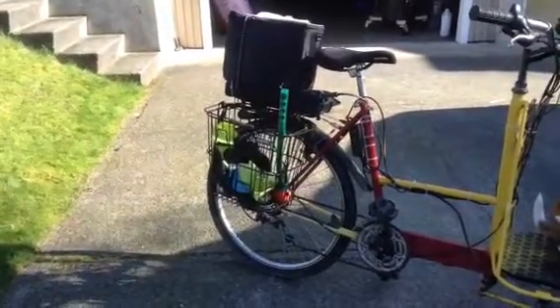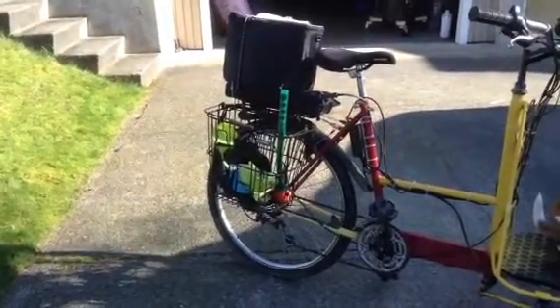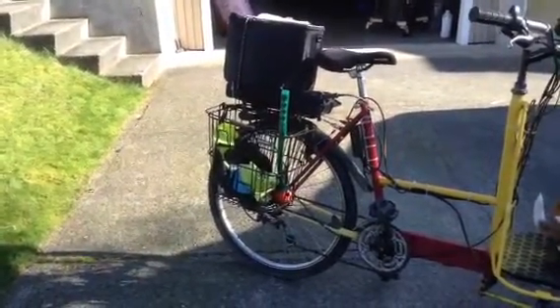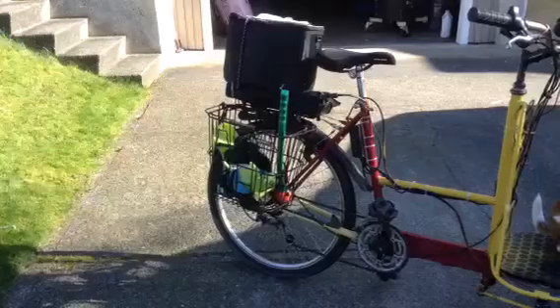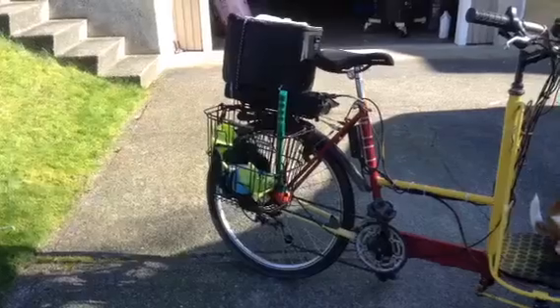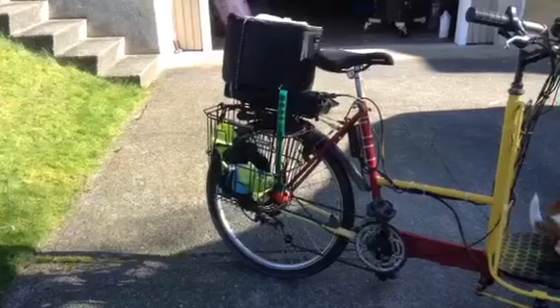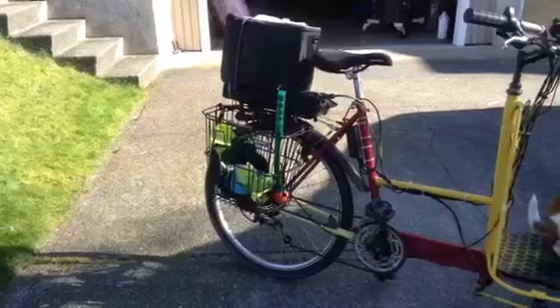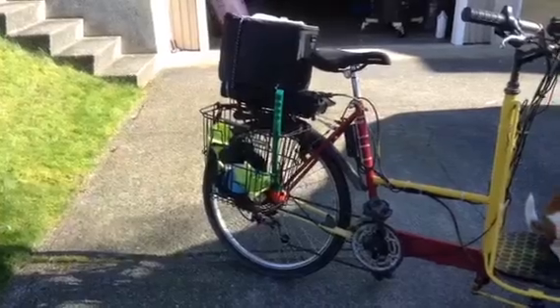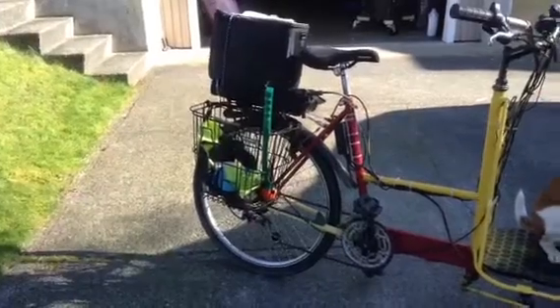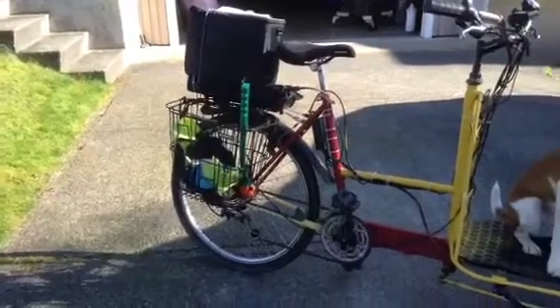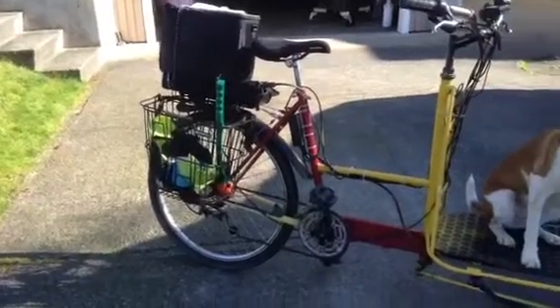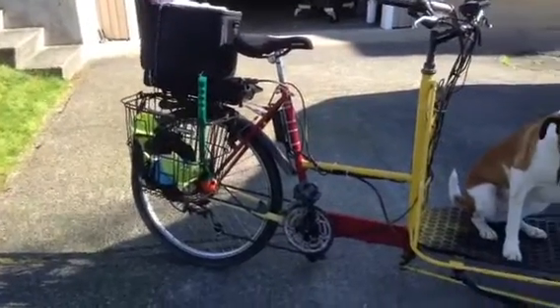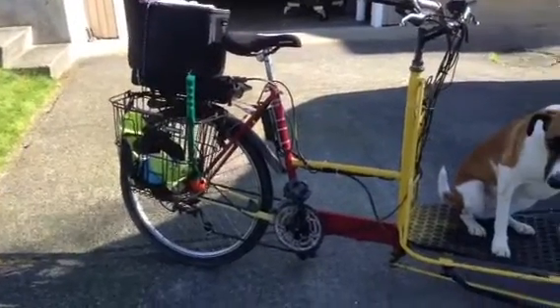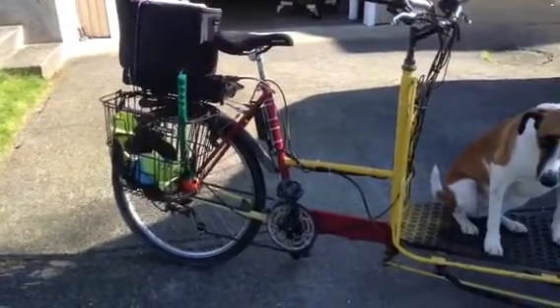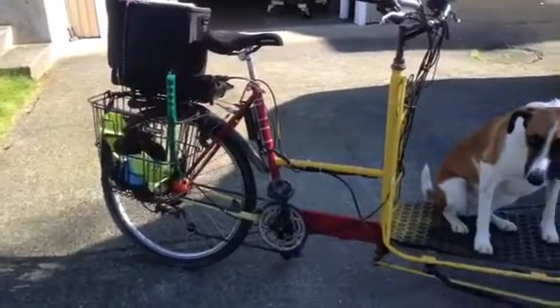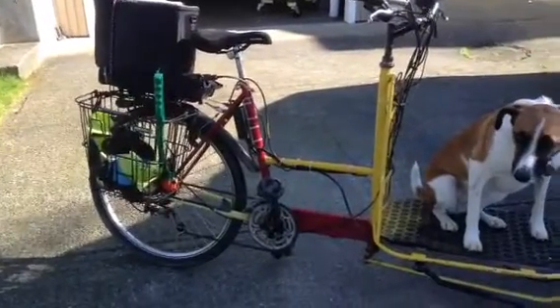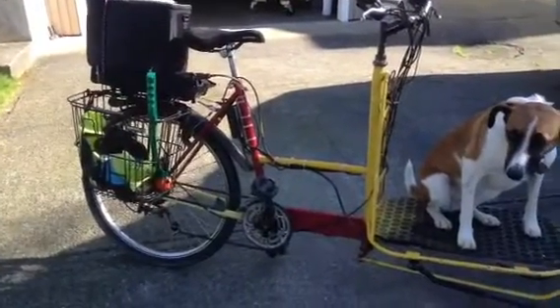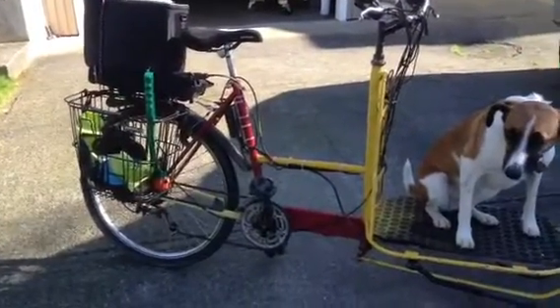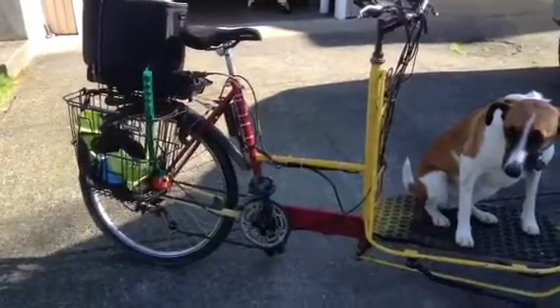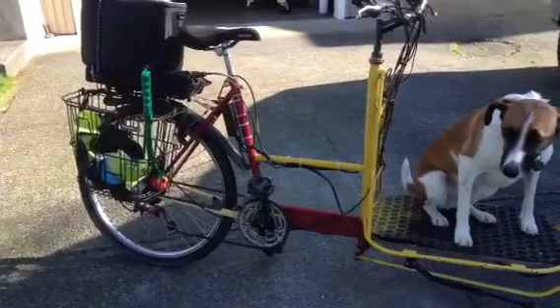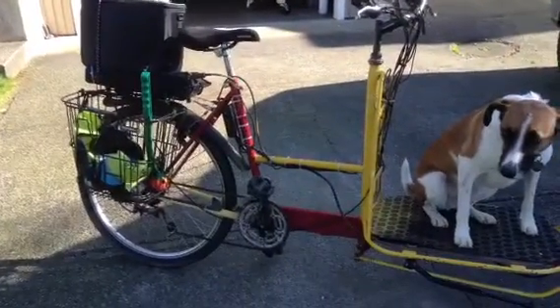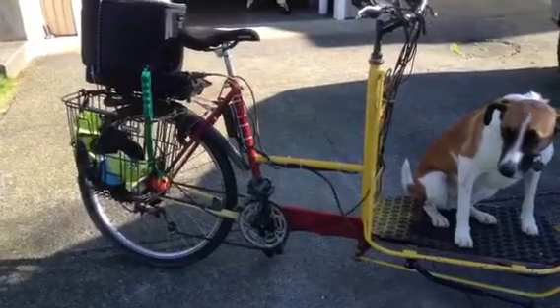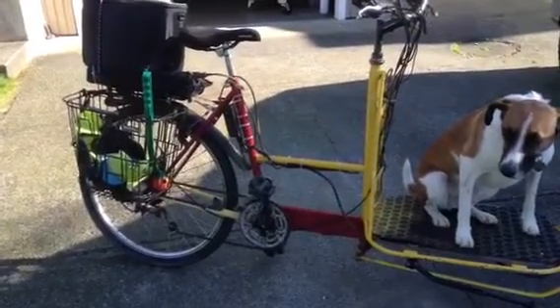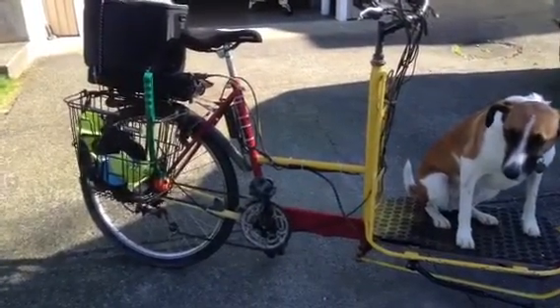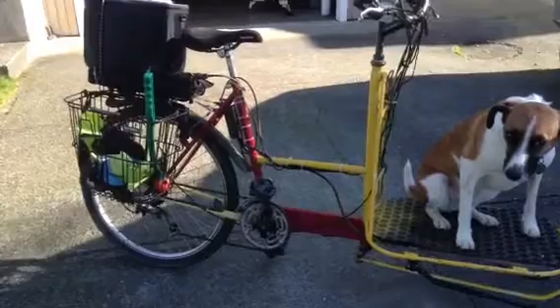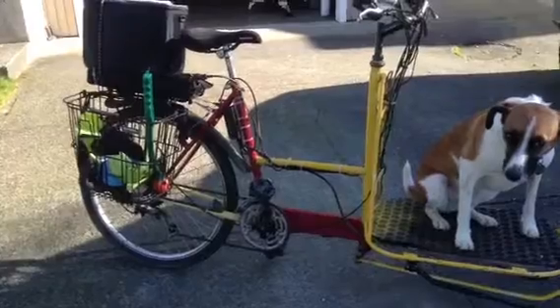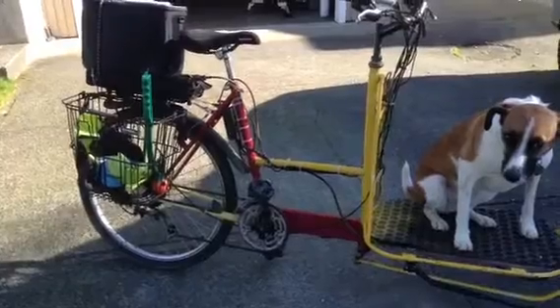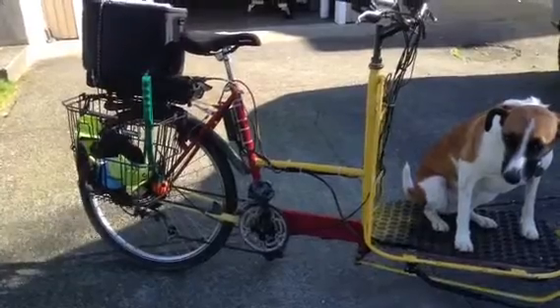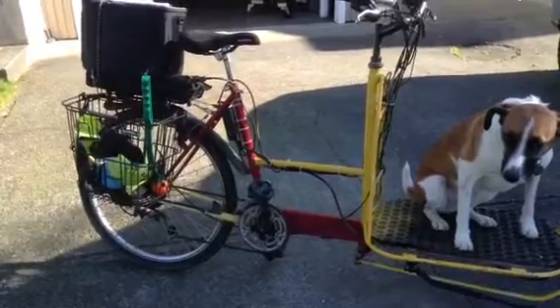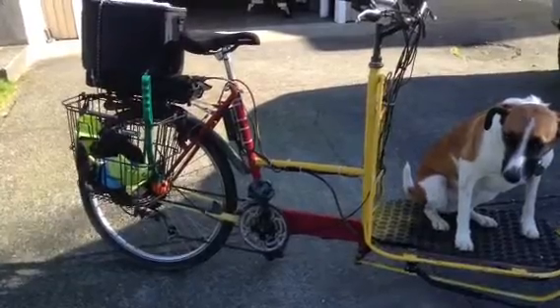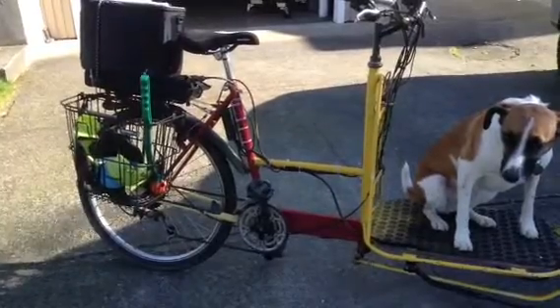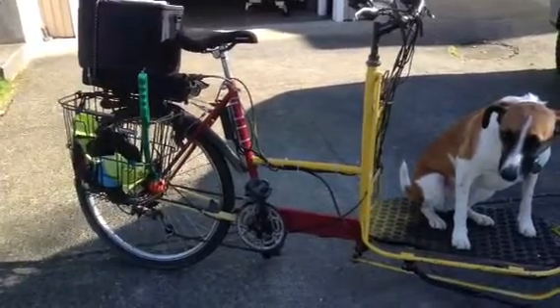There's a basket on there for going to the store. I like the fact that it's a low step-over bar.